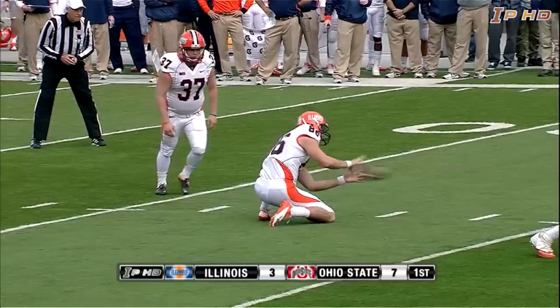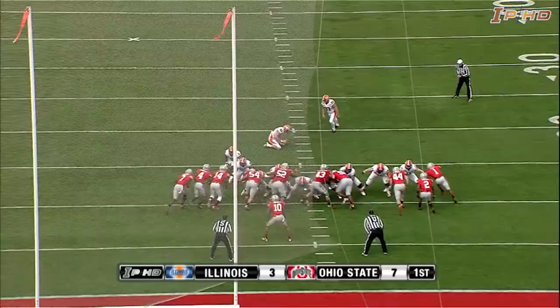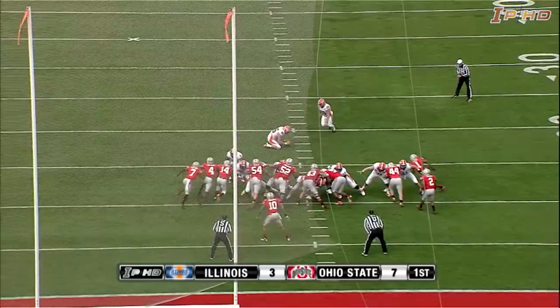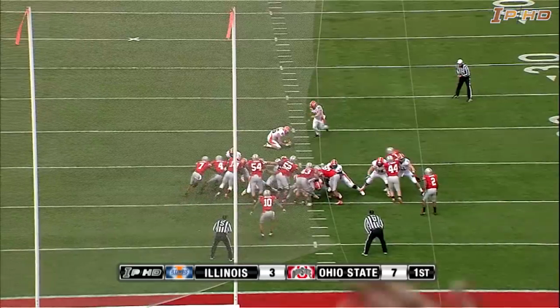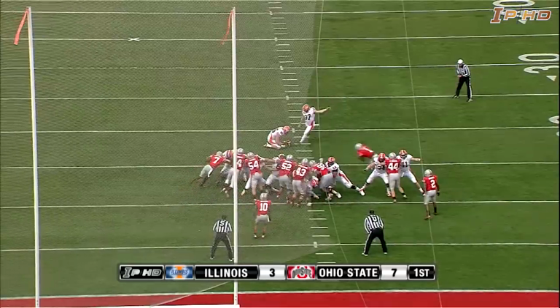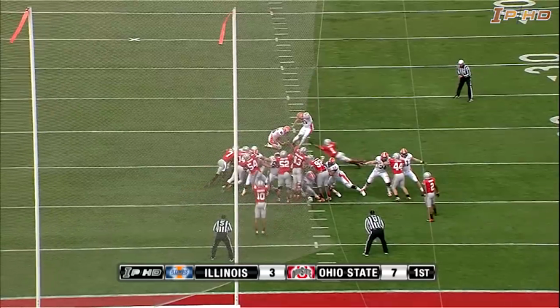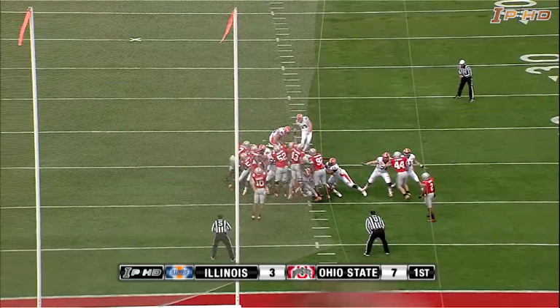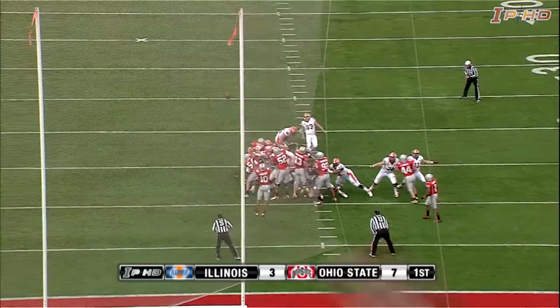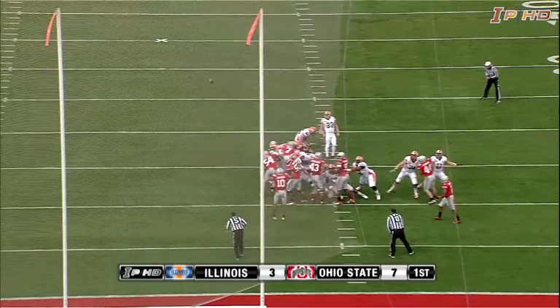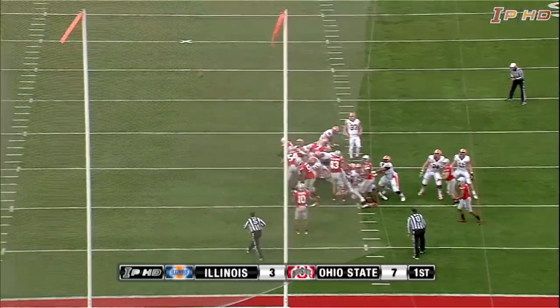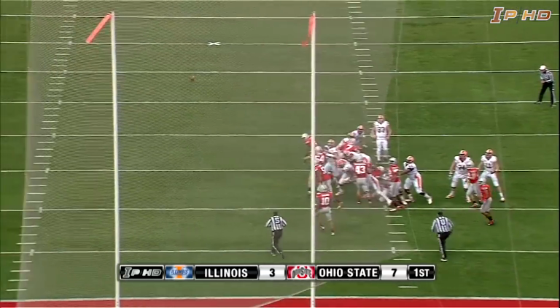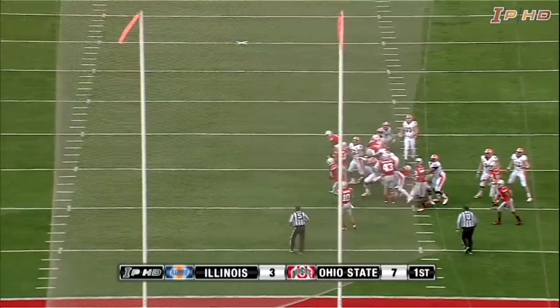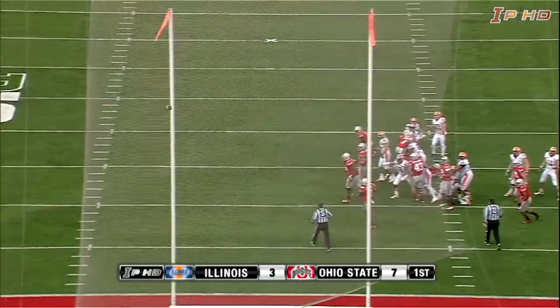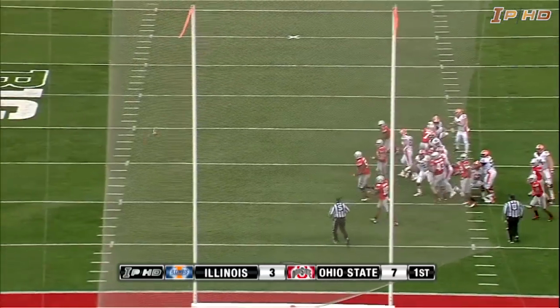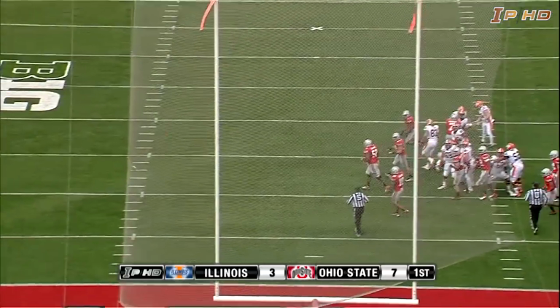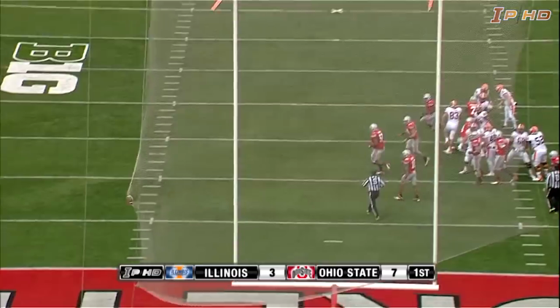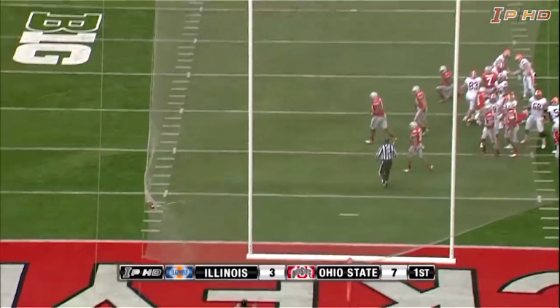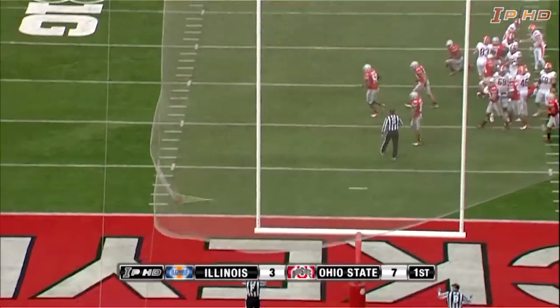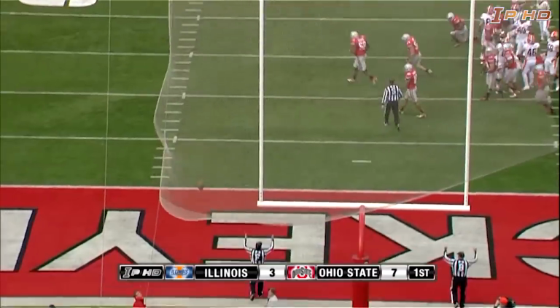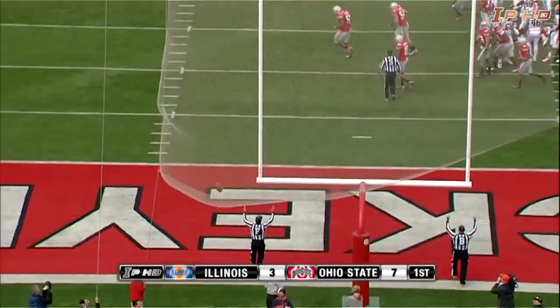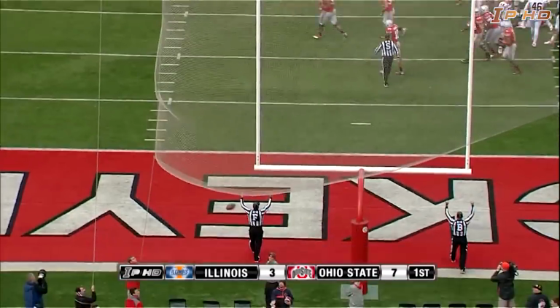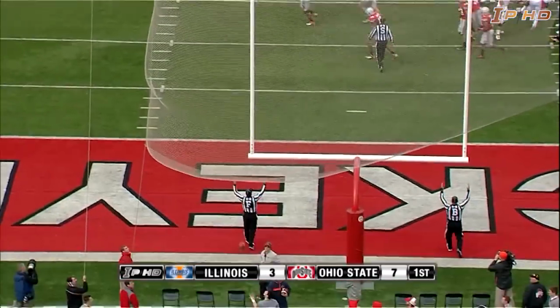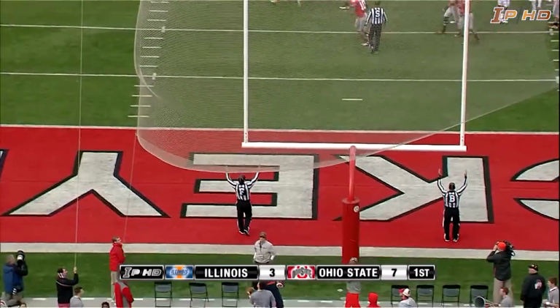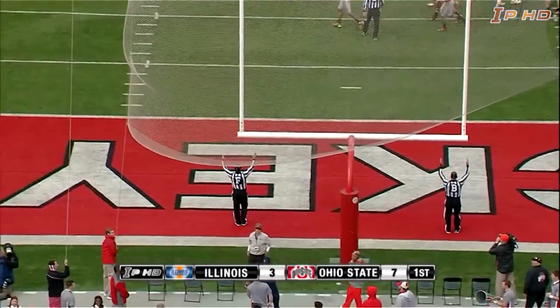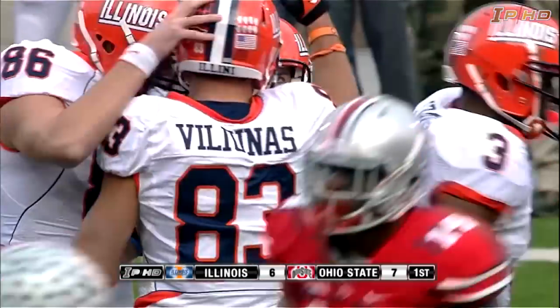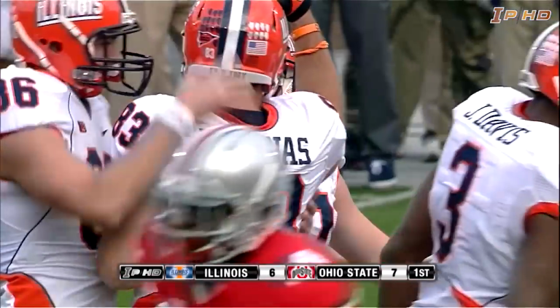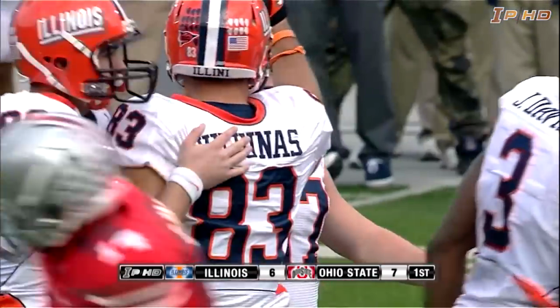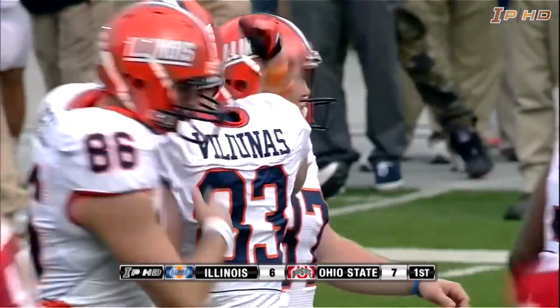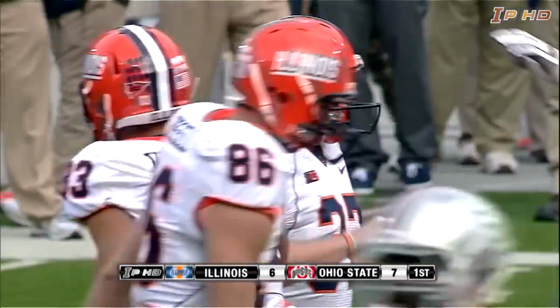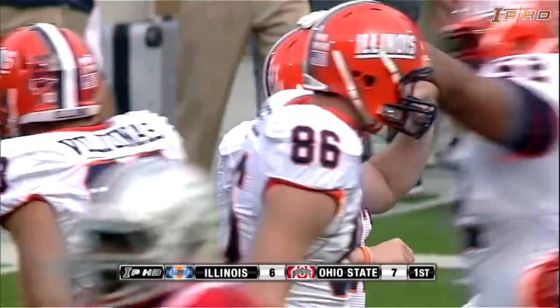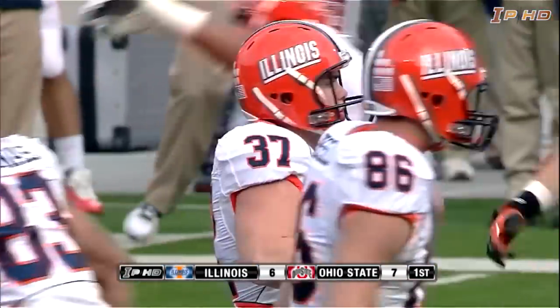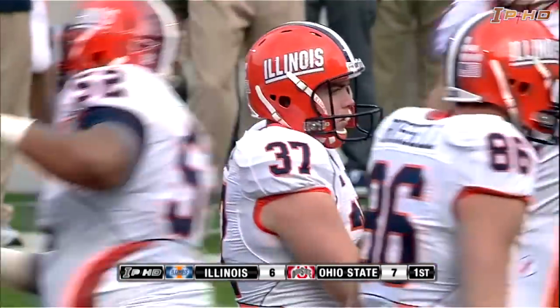Snap by Pedersen, hold is good. Kick on the way — and Emicus is two for two. He nailed it.